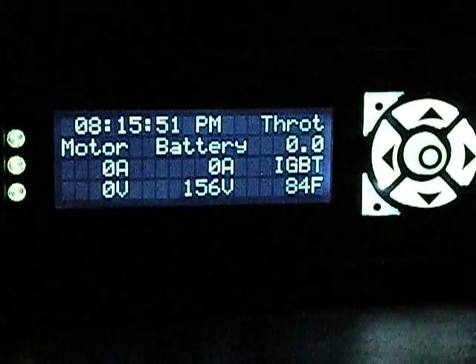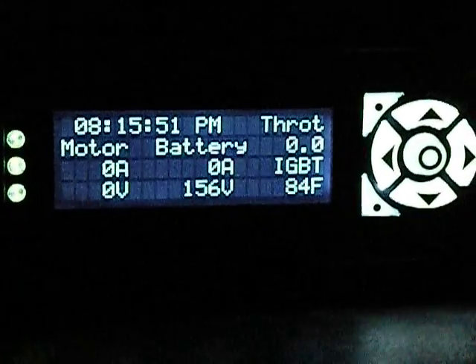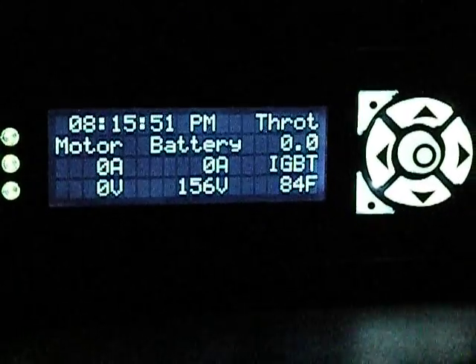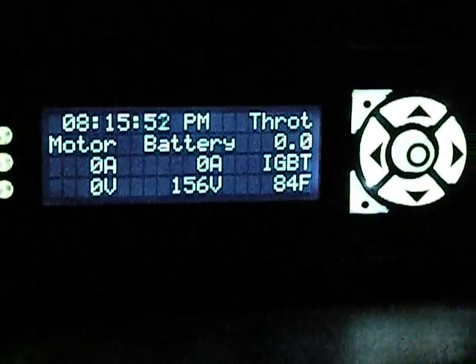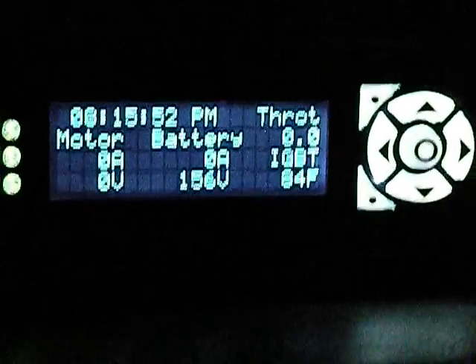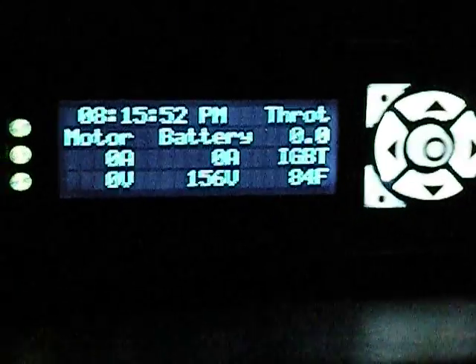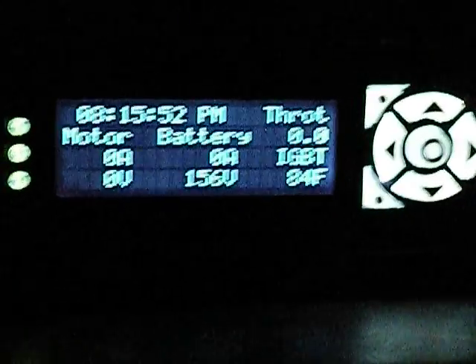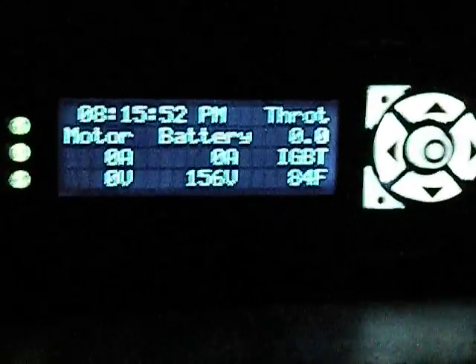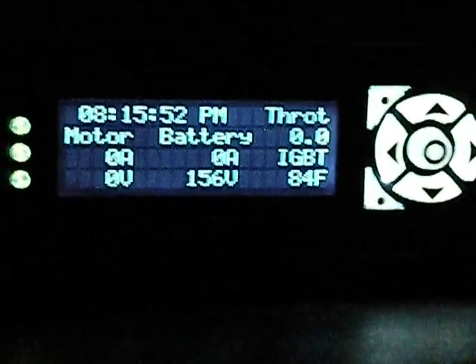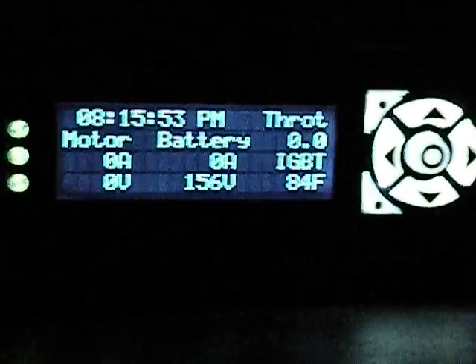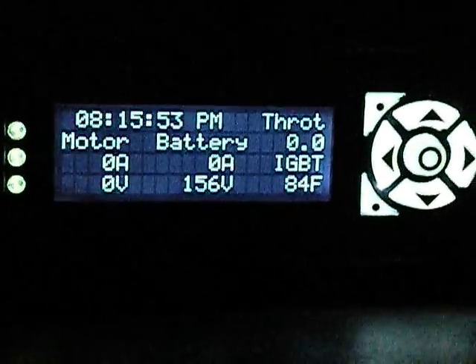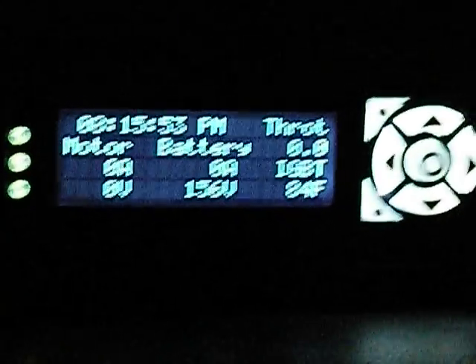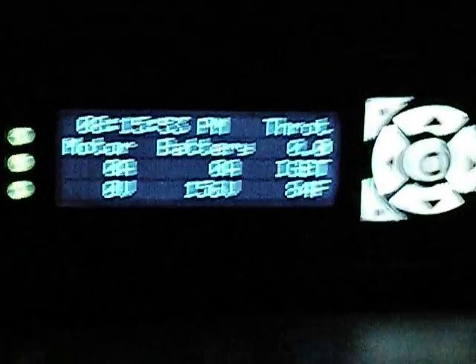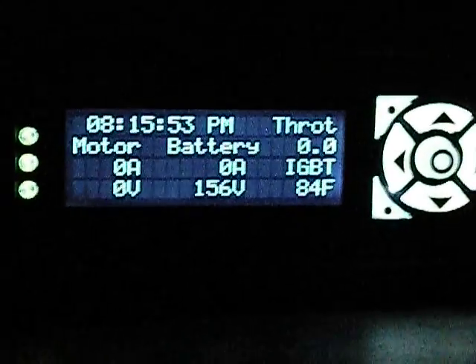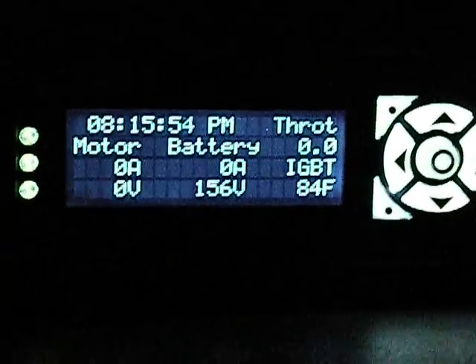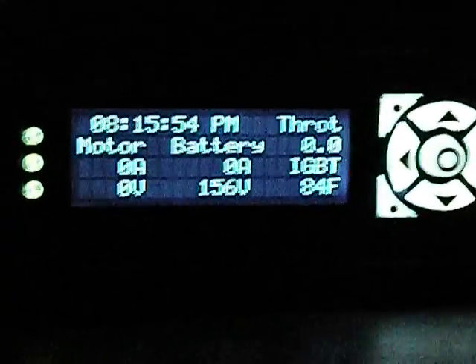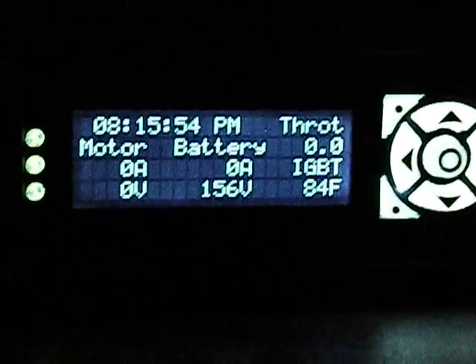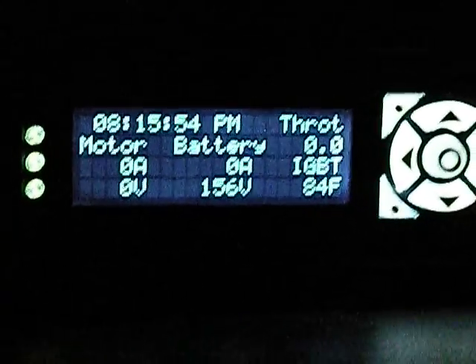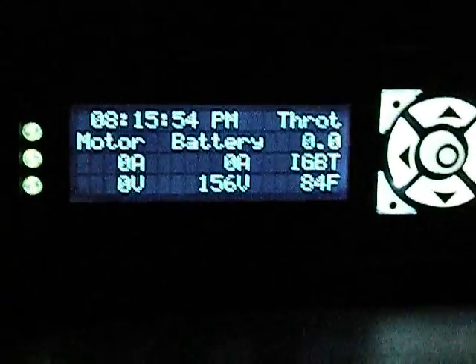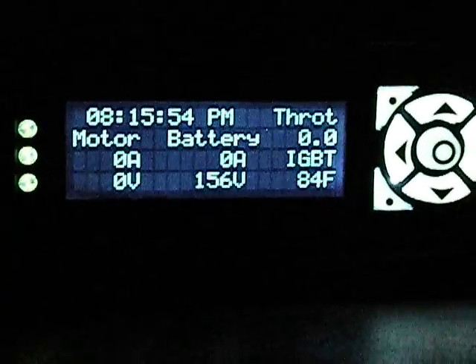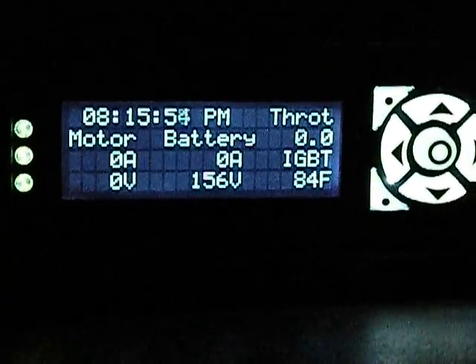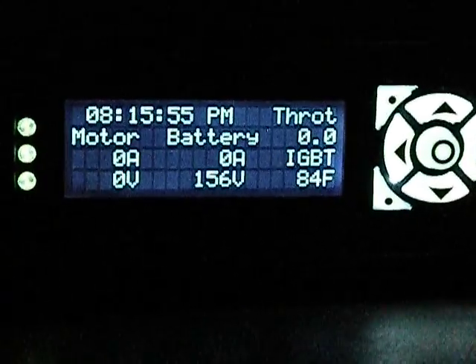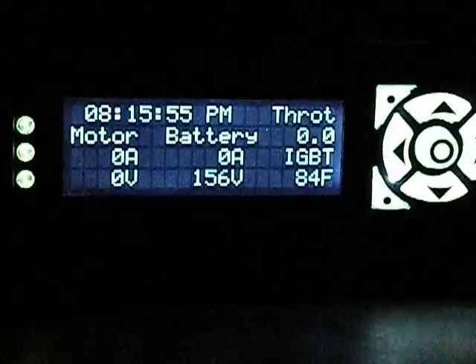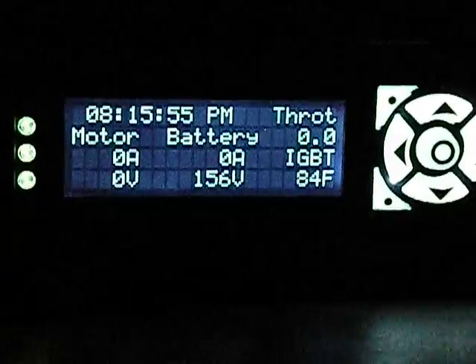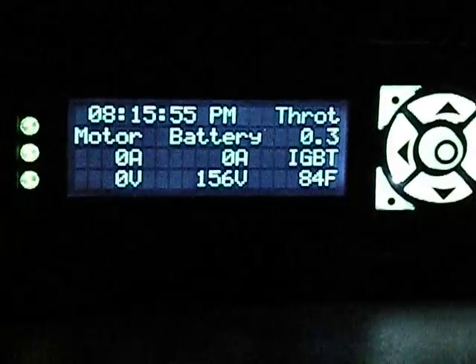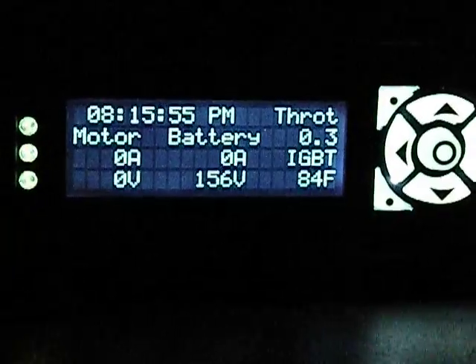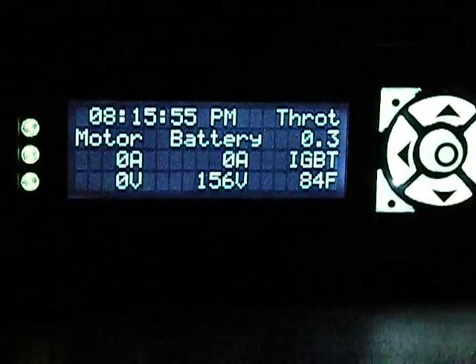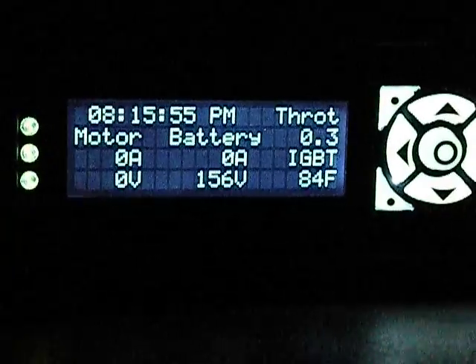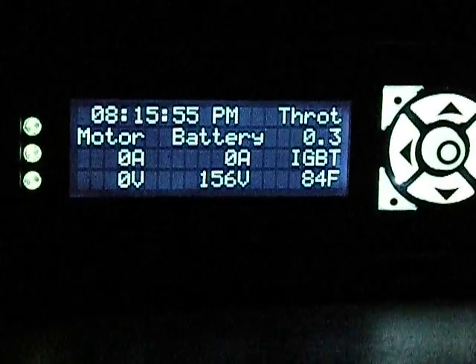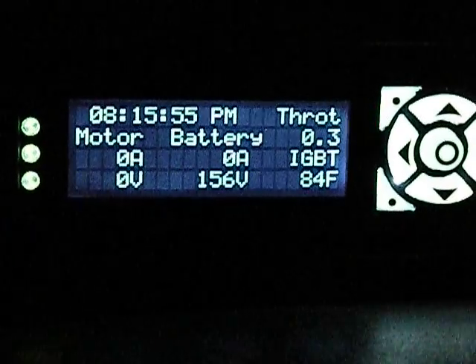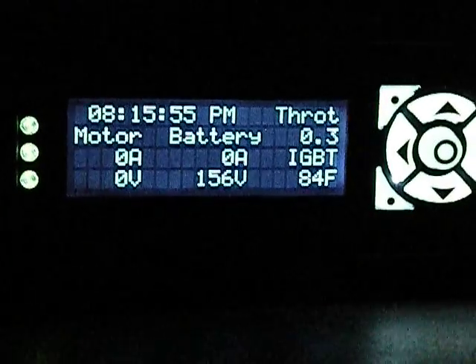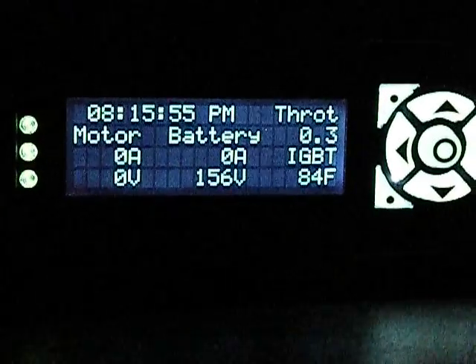Okay, here it is, turned on, basically just sitting. This is with the throttle depressed.